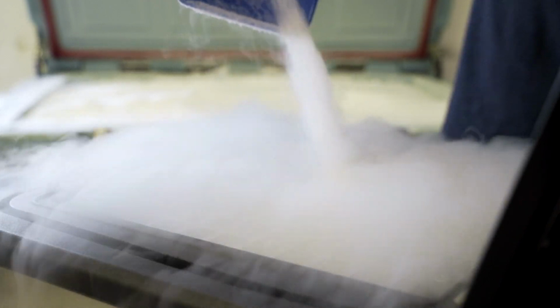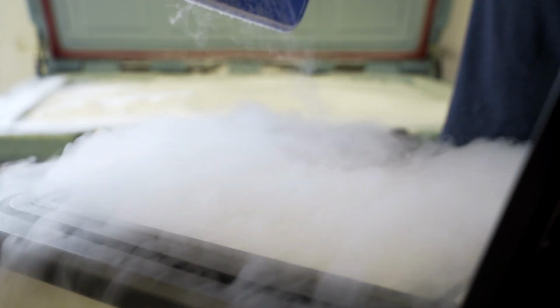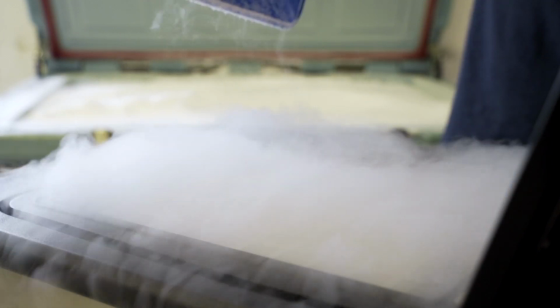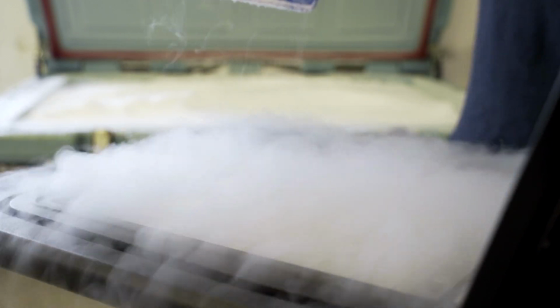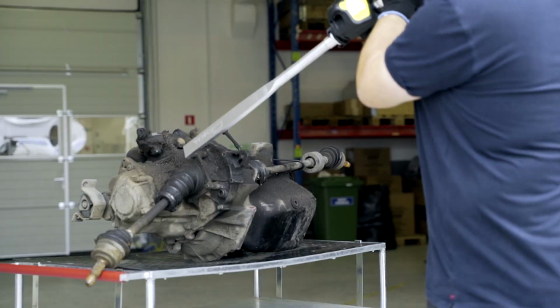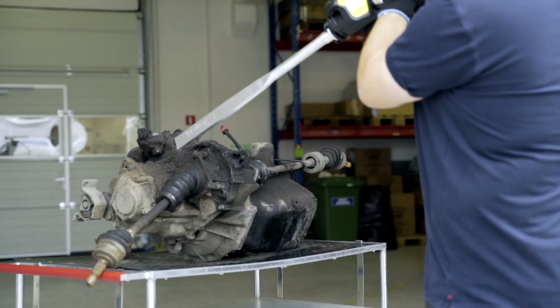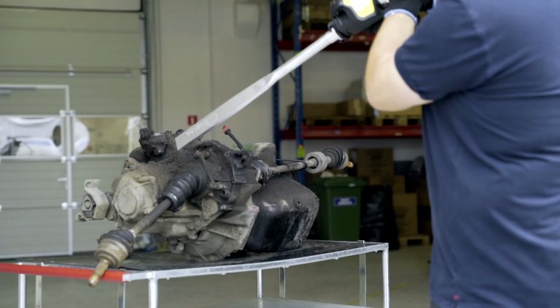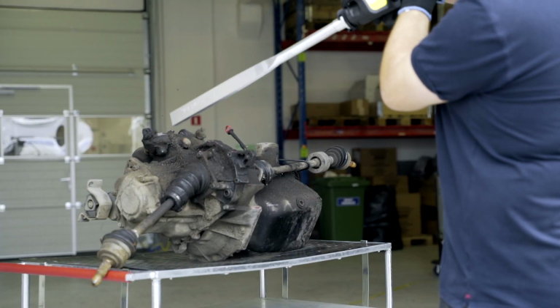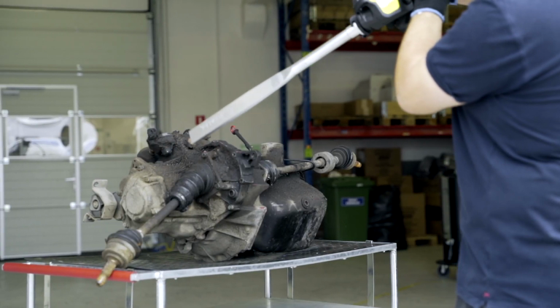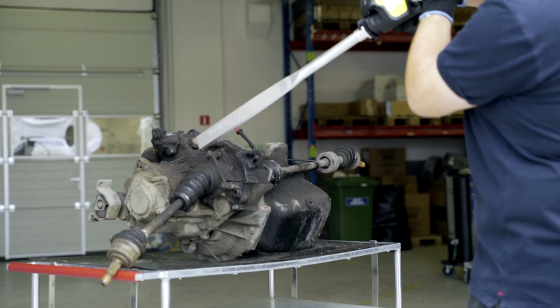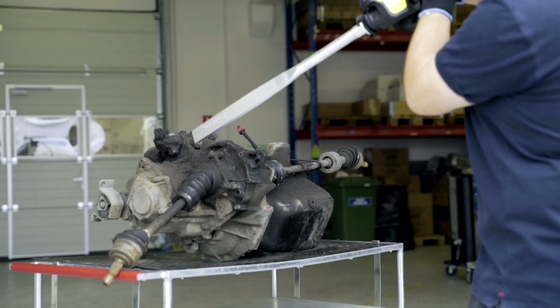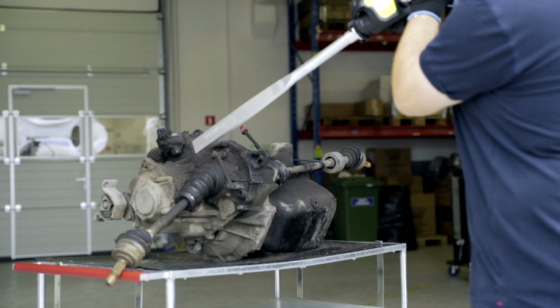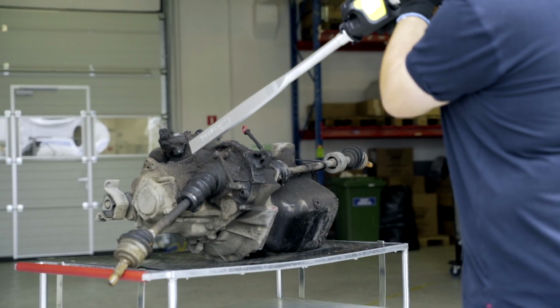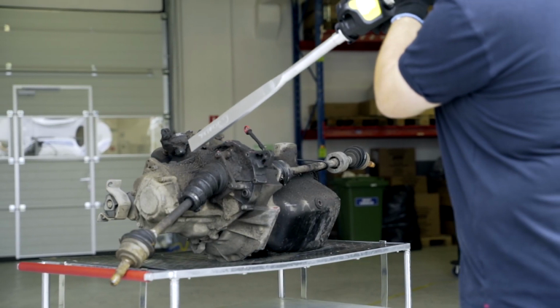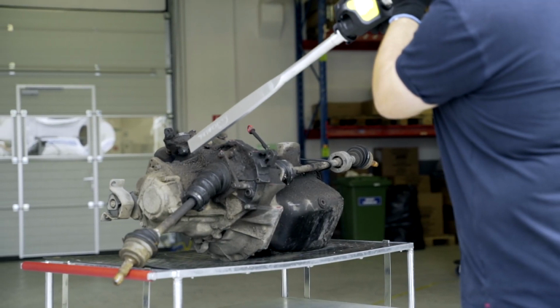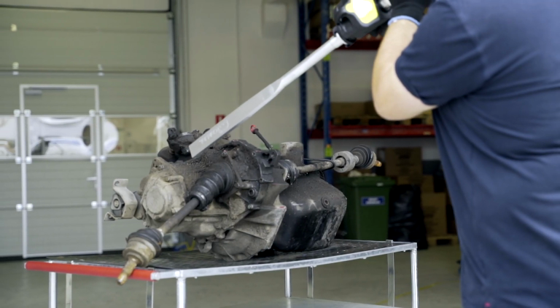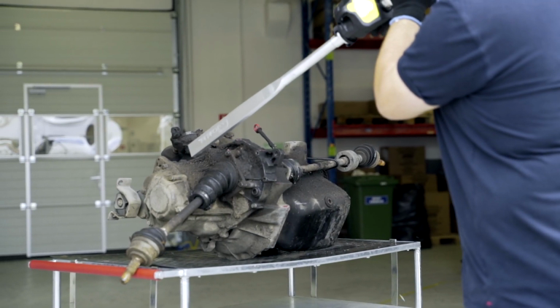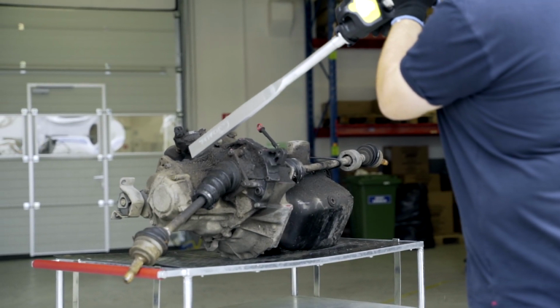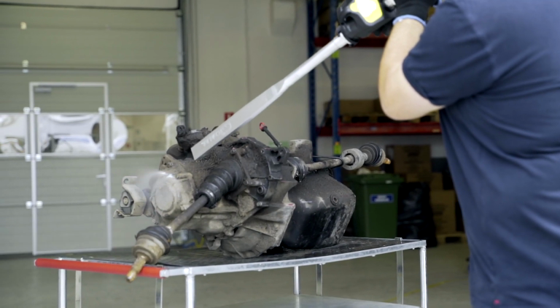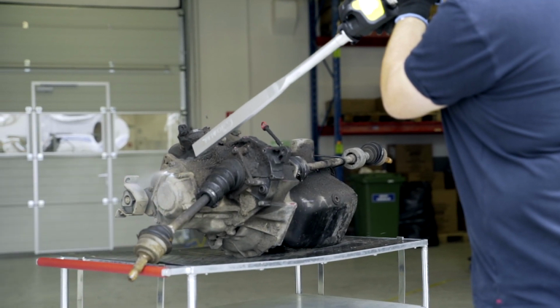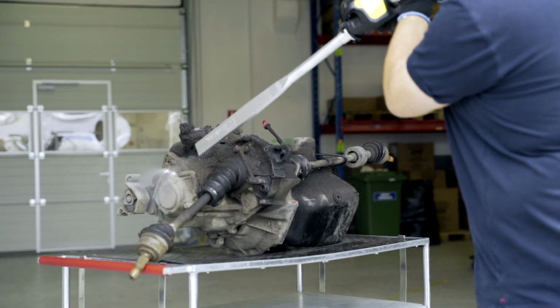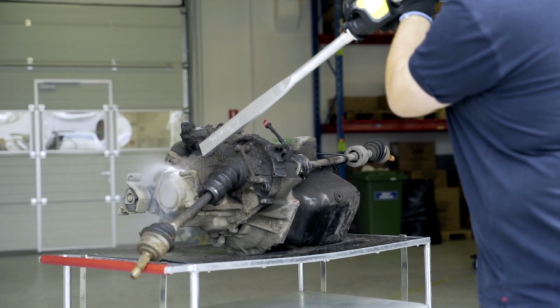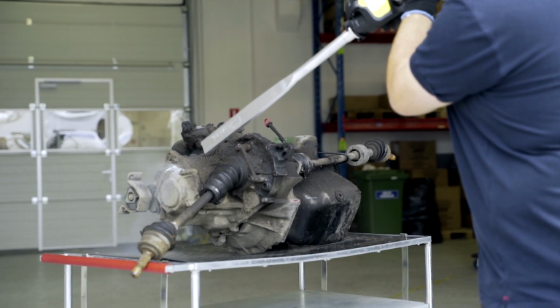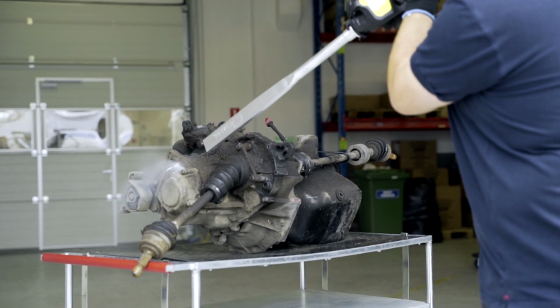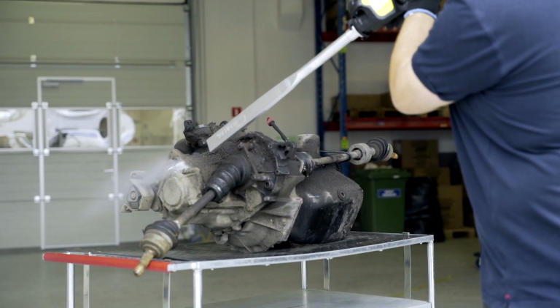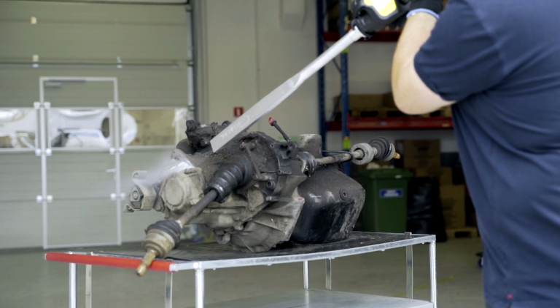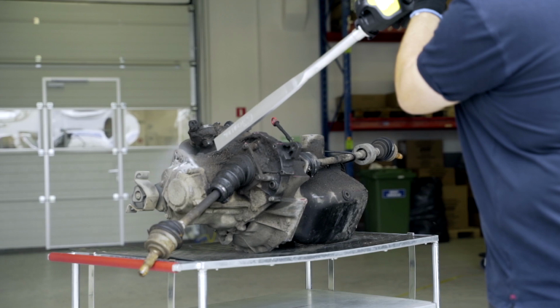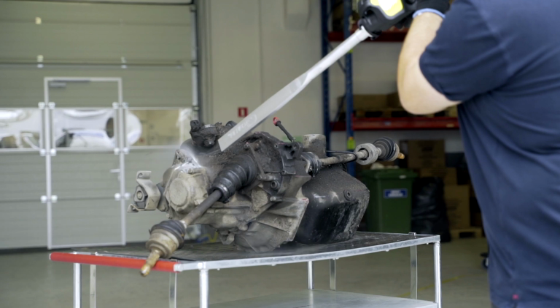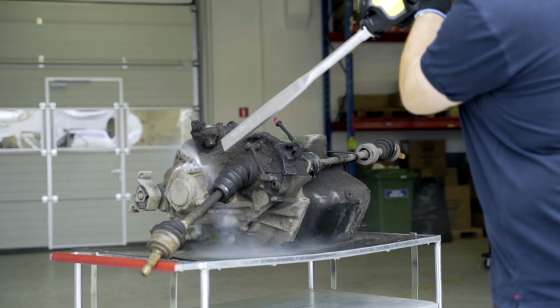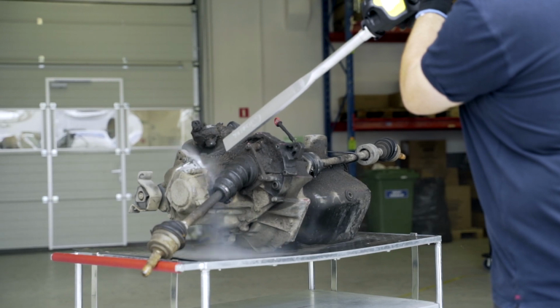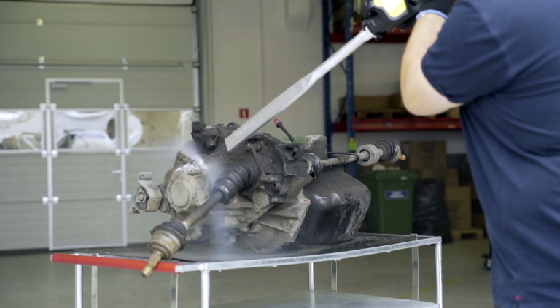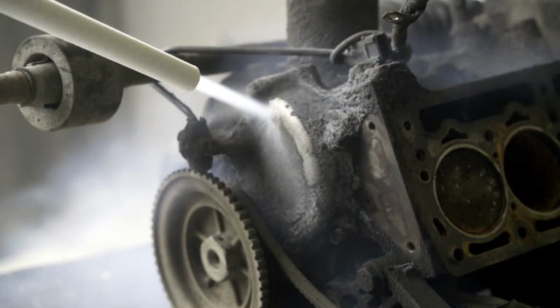Dry ice particles are accelerated to supersonic speed in a stream of compressed air and hit the contaminated surface. The last key effect in the process is the sublimation effect, which causes the dry ice to convert directly from solid to gas, lifting contaminants off the surface.